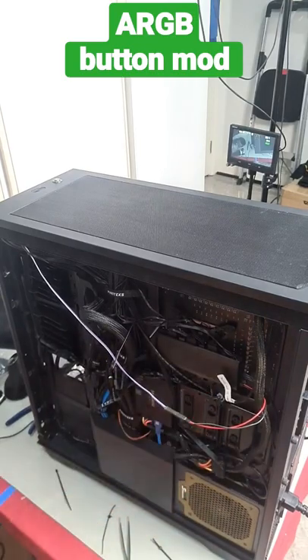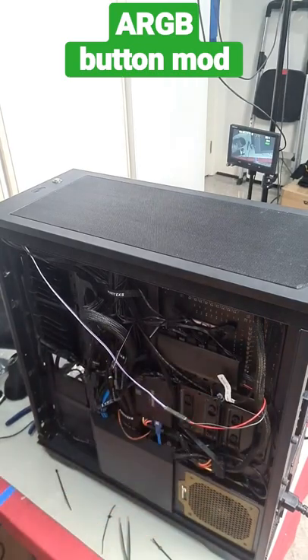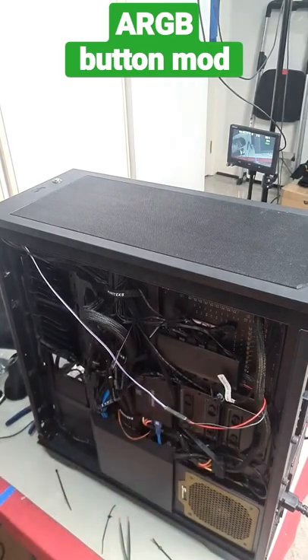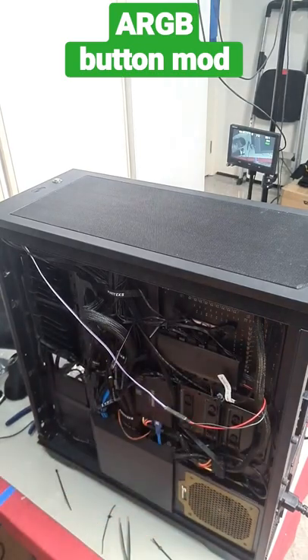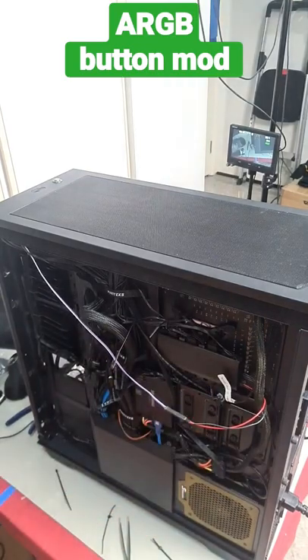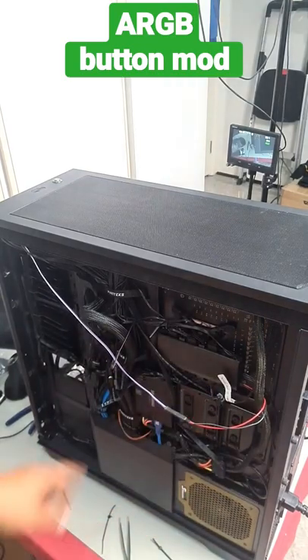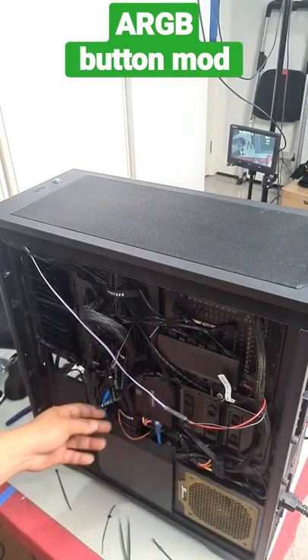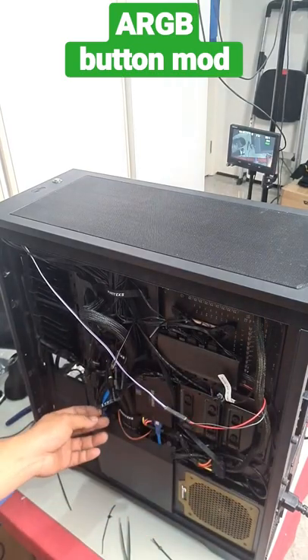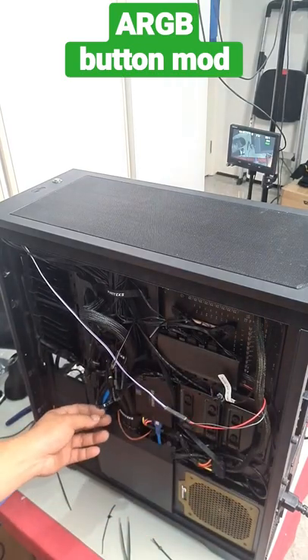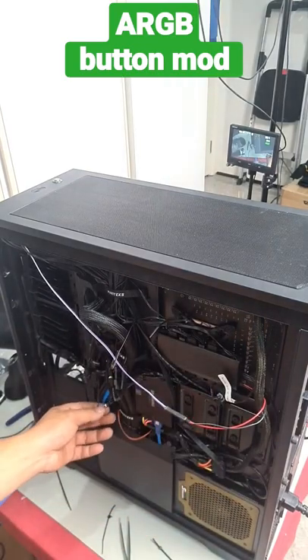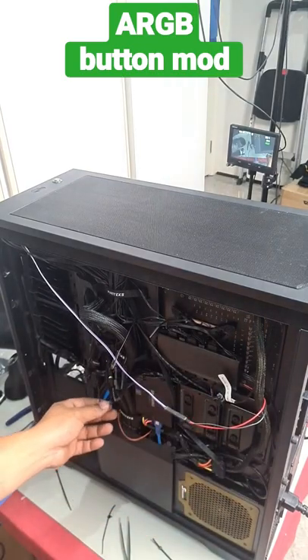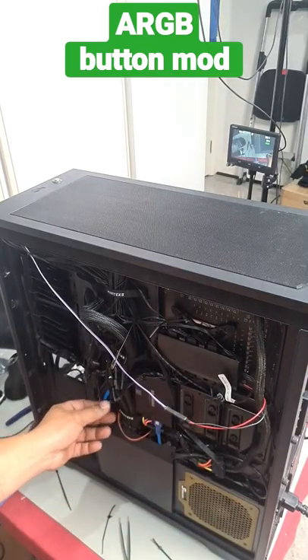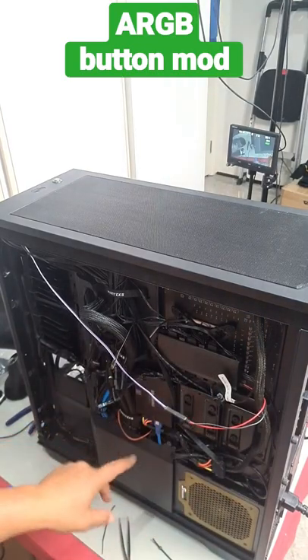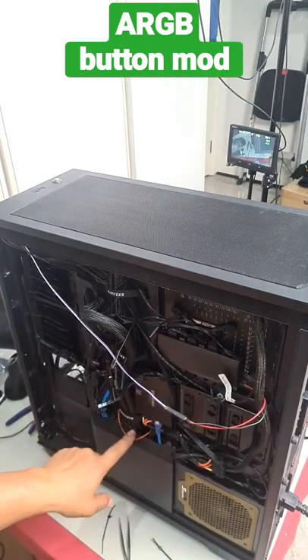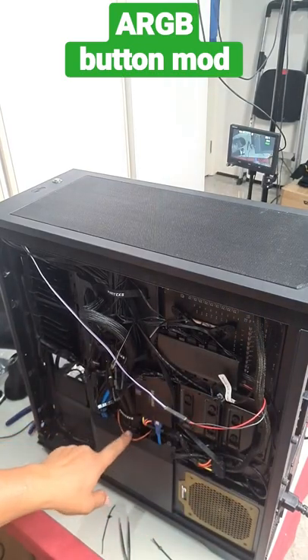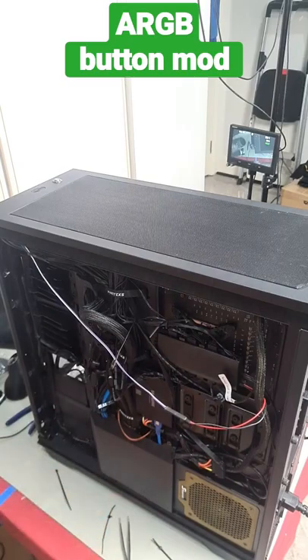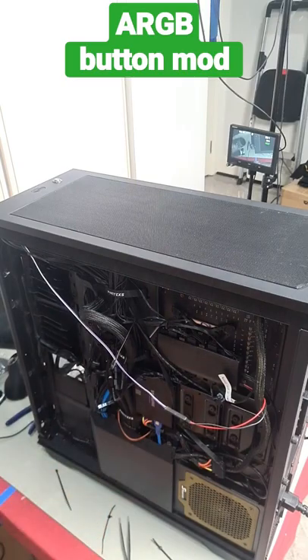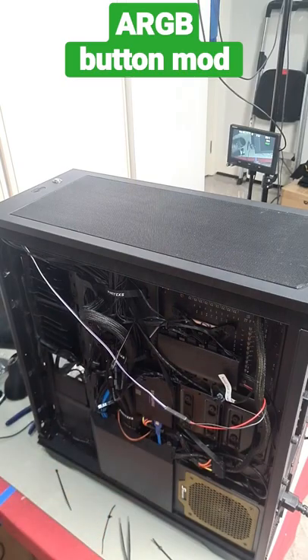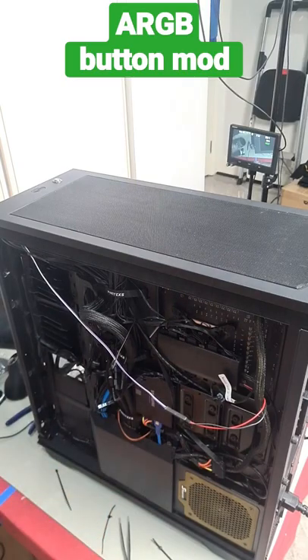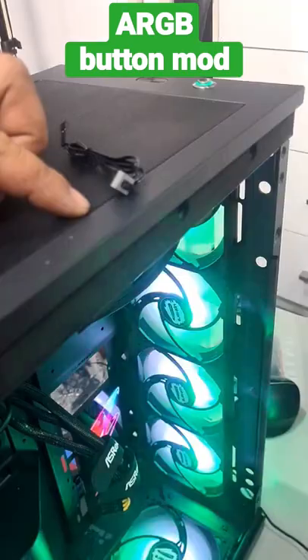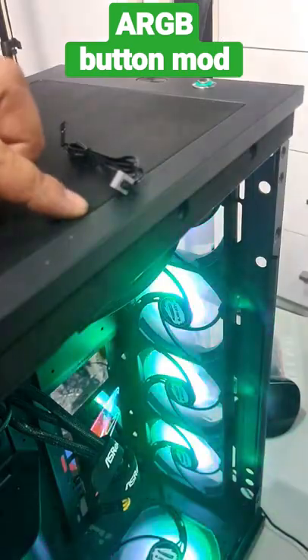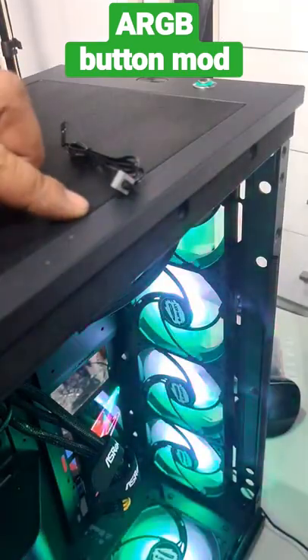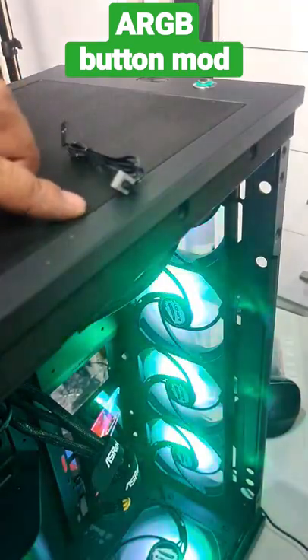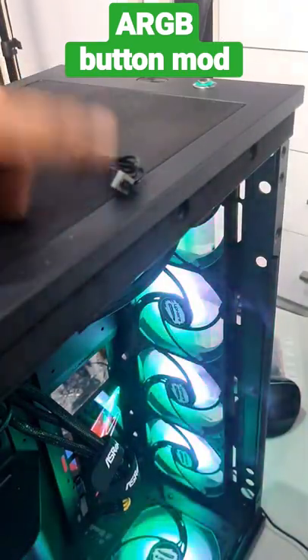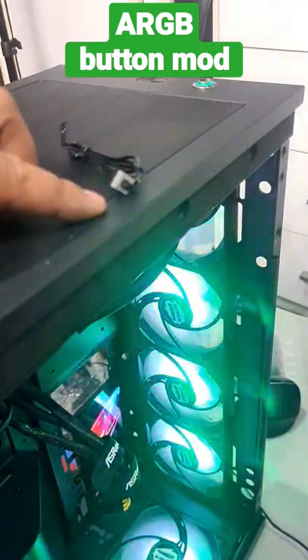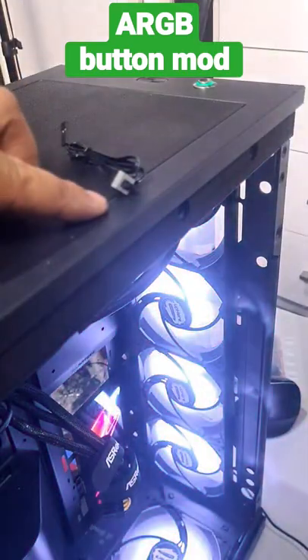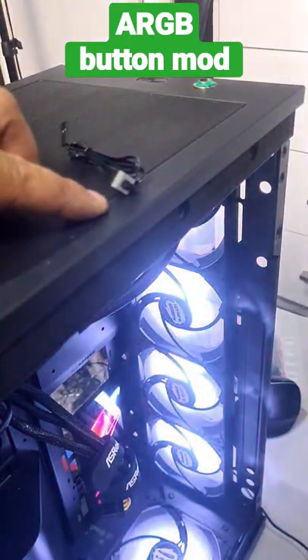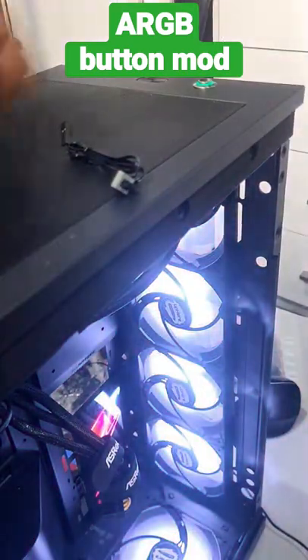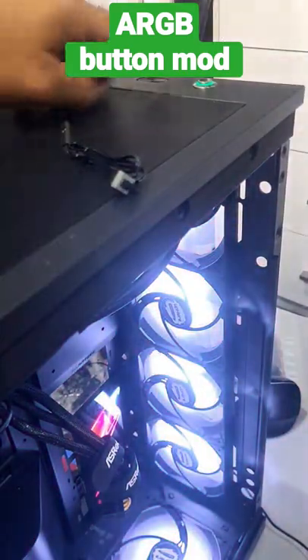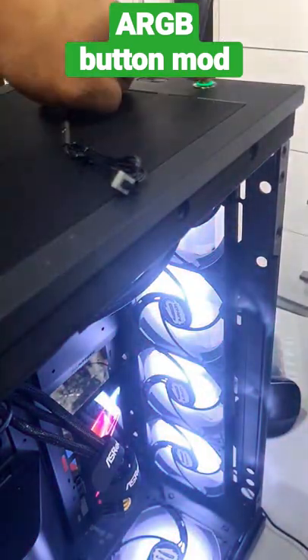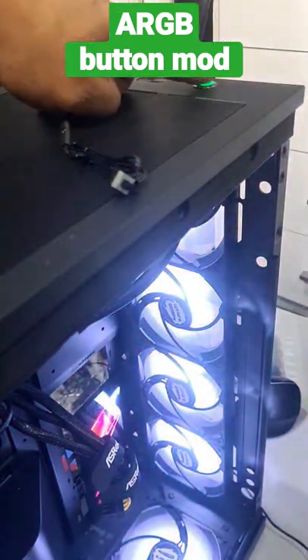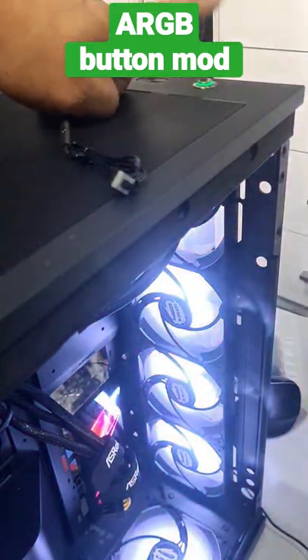I've run the cables and plugged it into the reset of this fan hub, and the power goes to the power LED of the motherboard. Now instead of this boring button, I've got this.